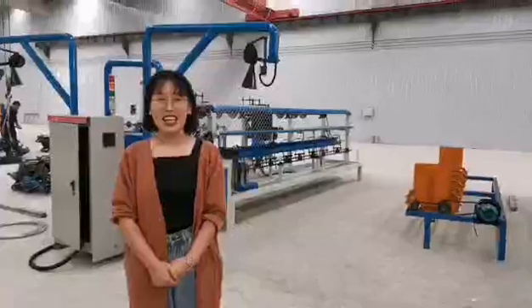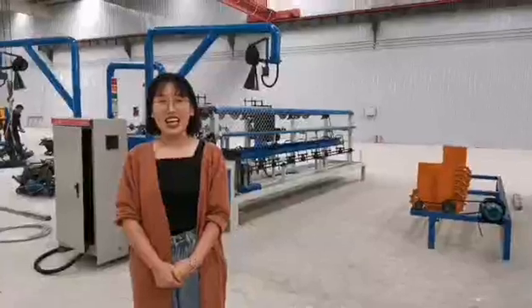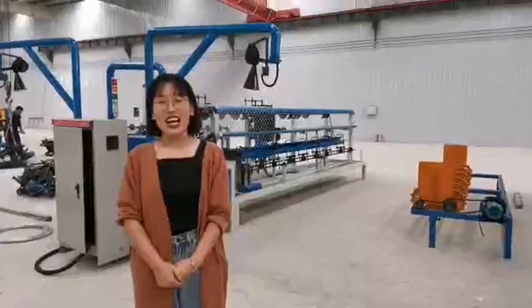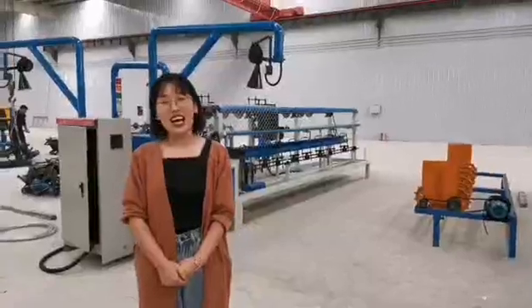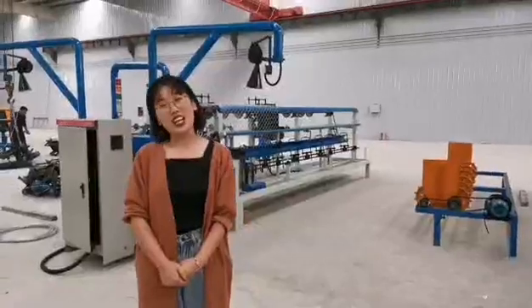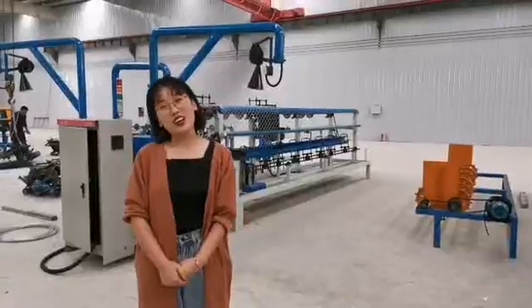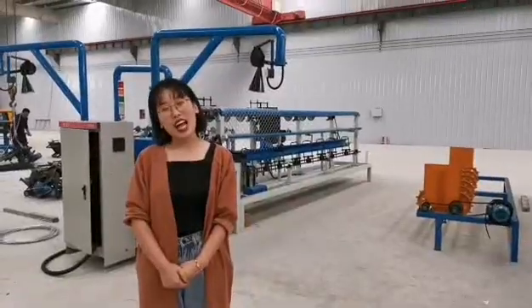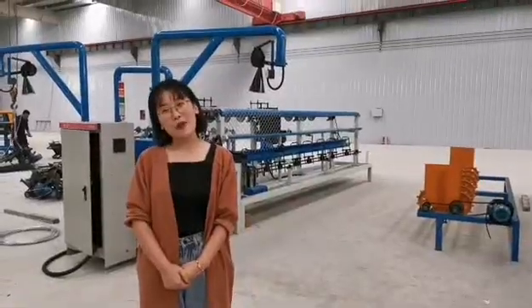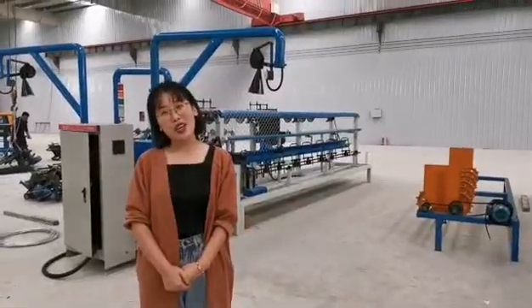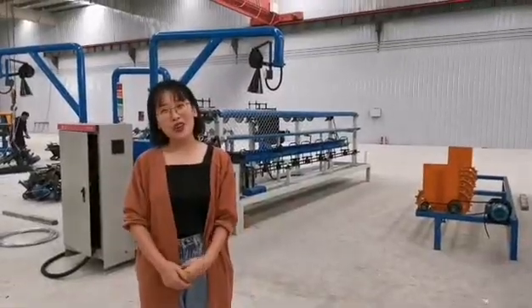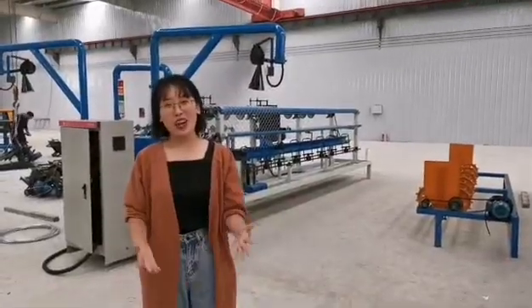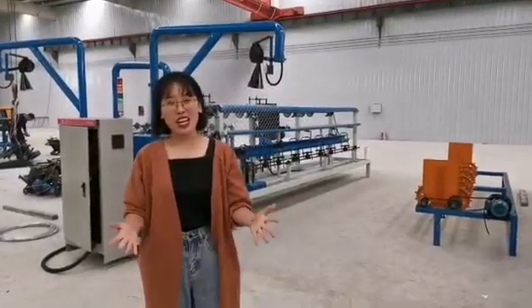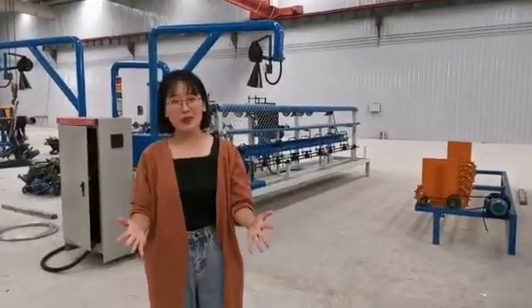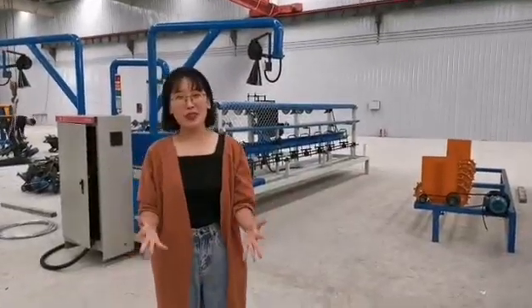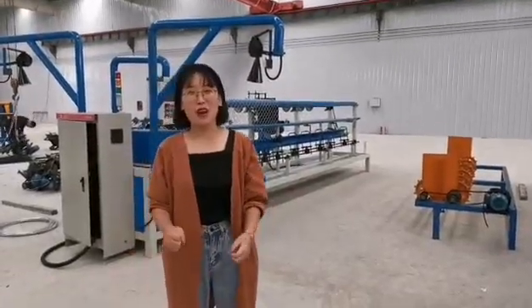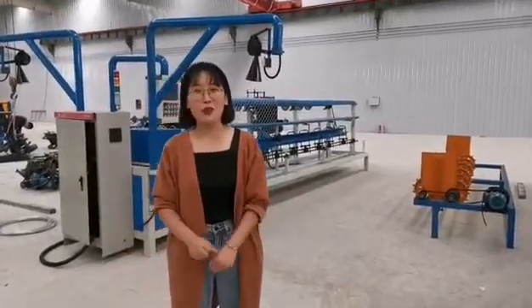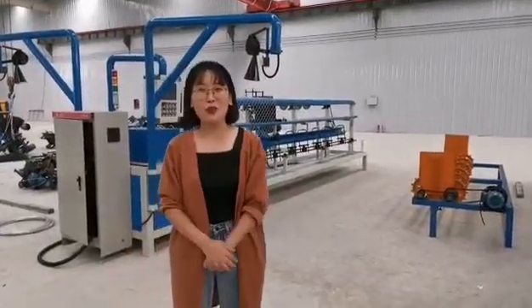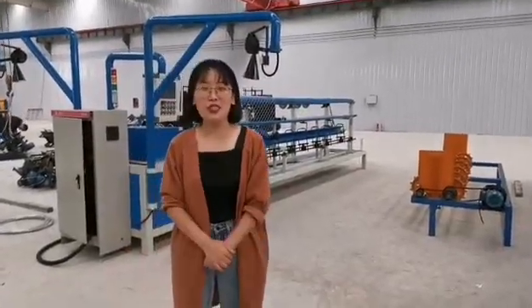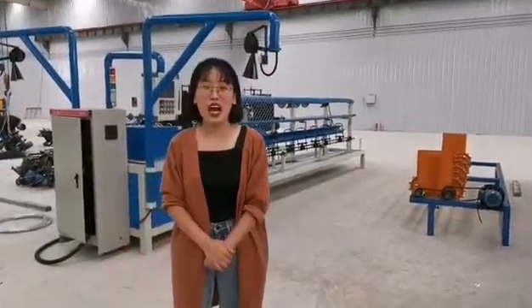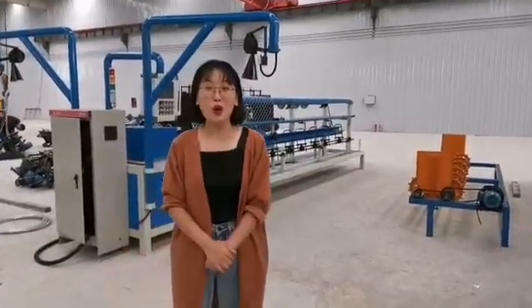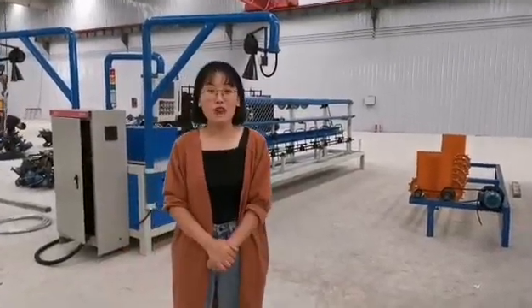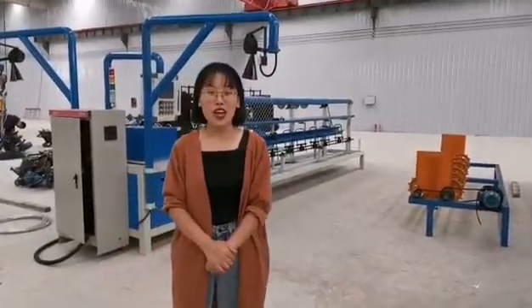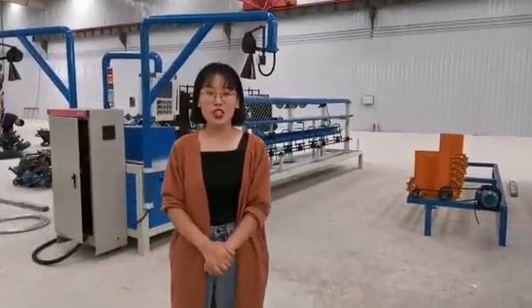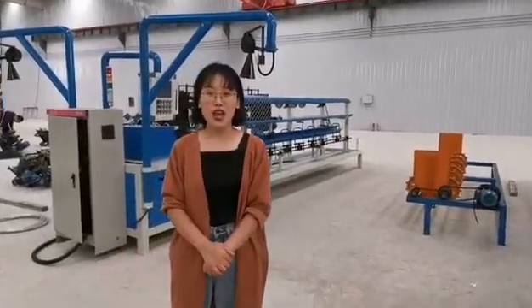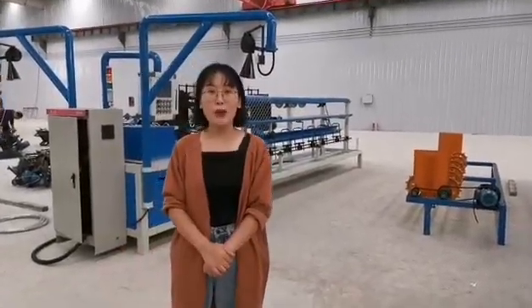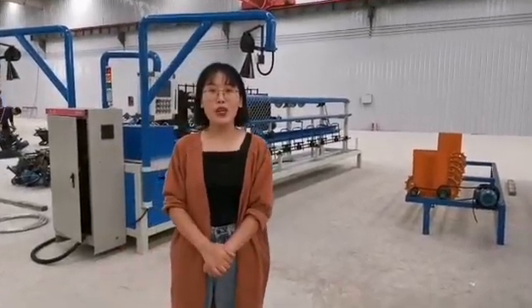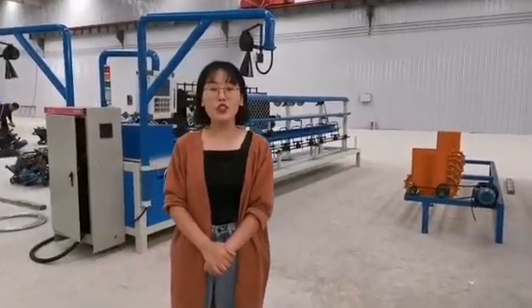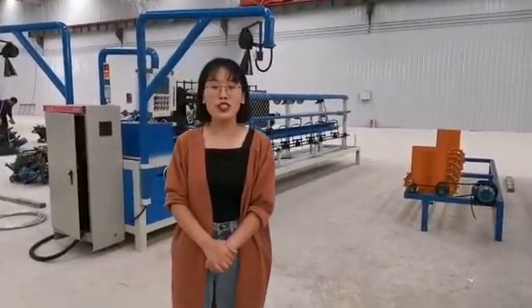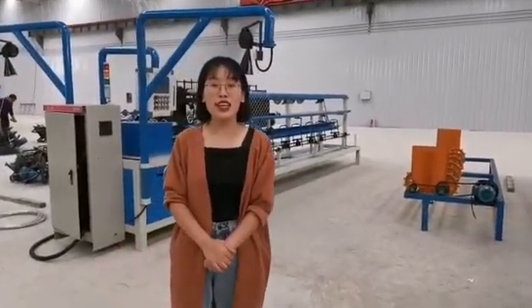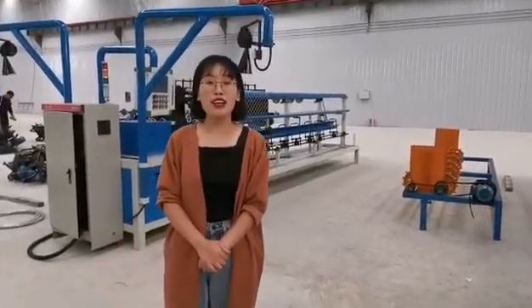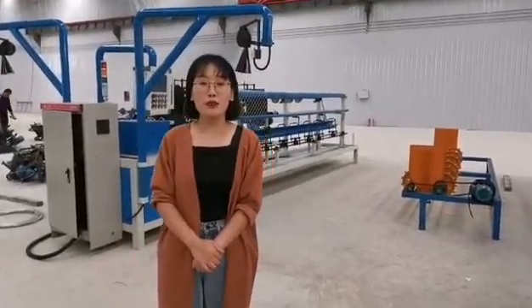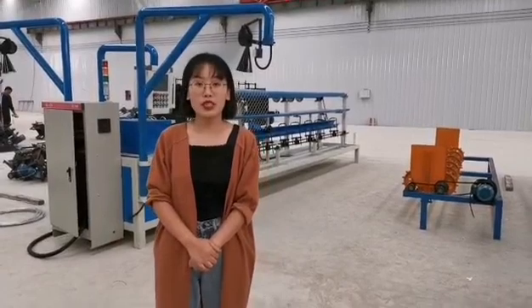Hello everybody. Welcome to our food factory. I am here with the Air Company.